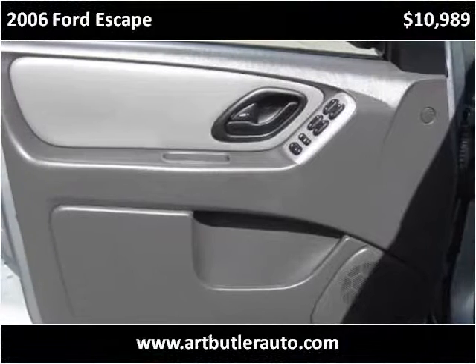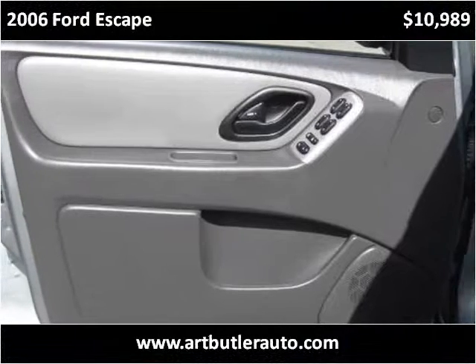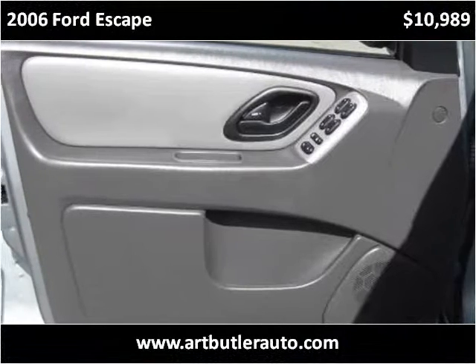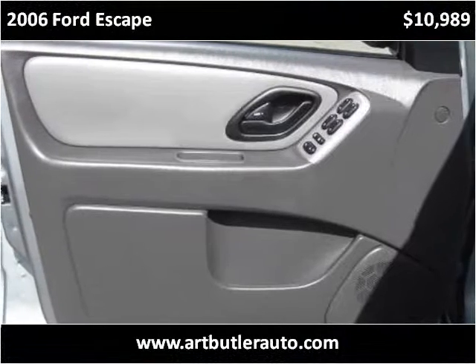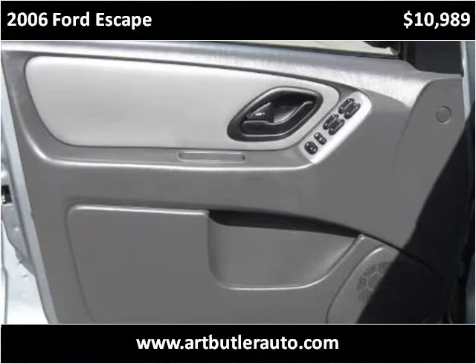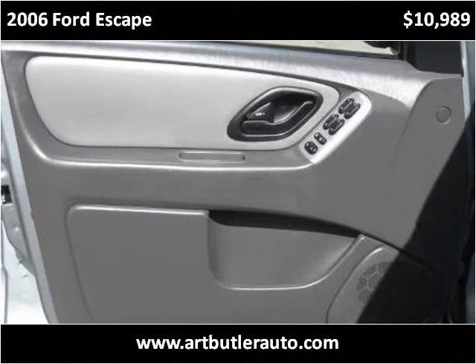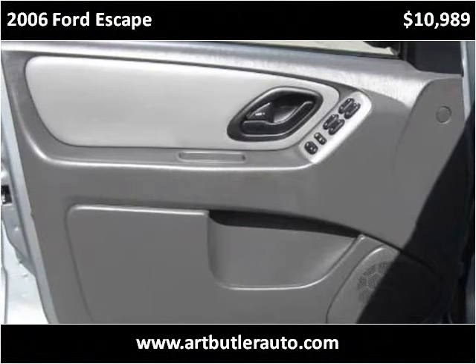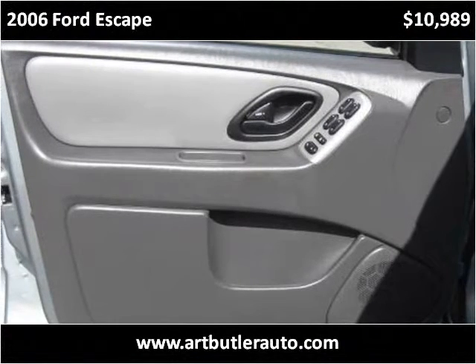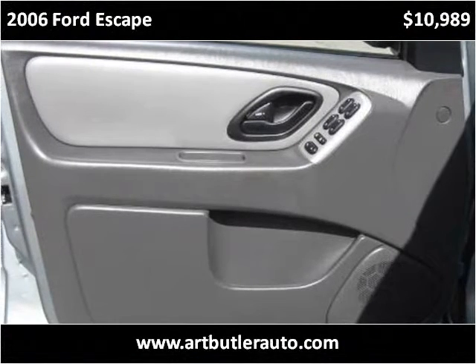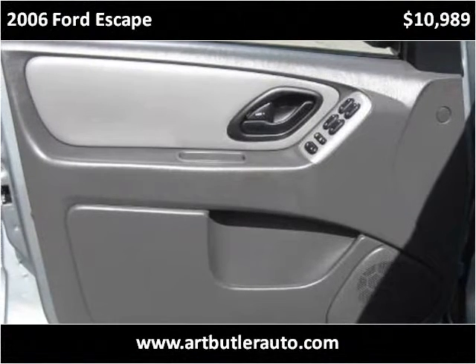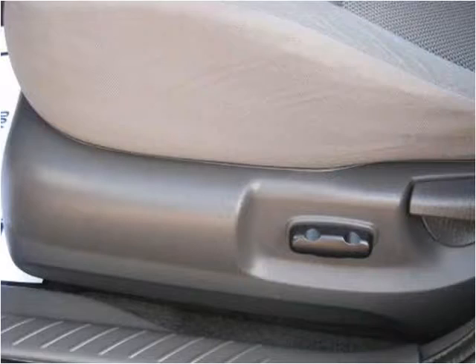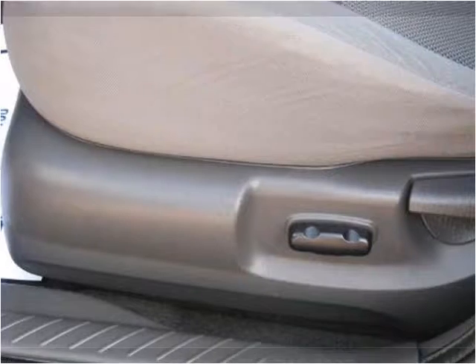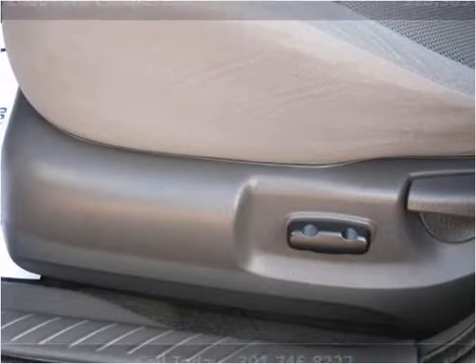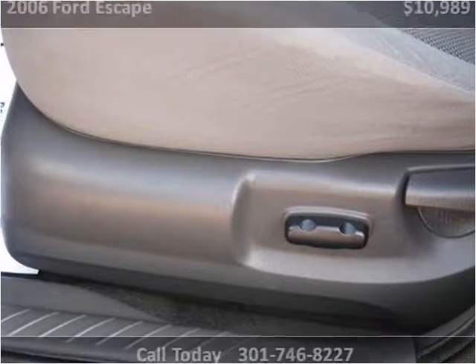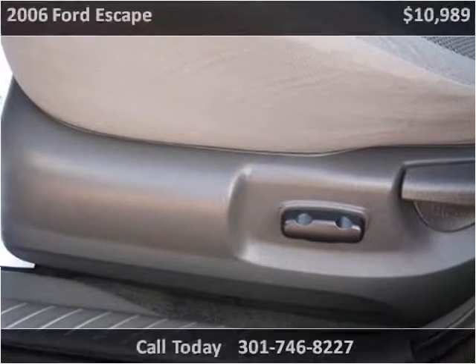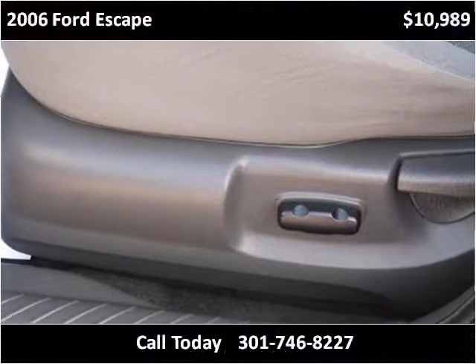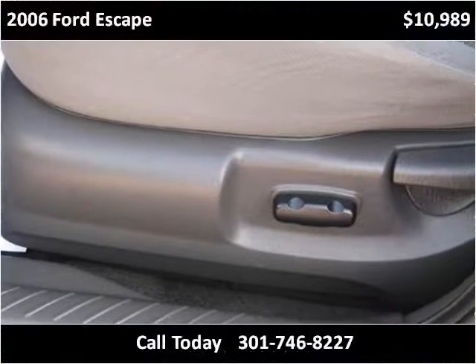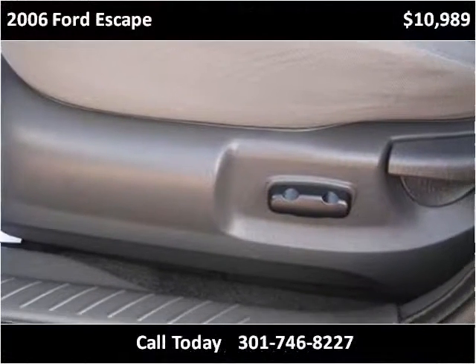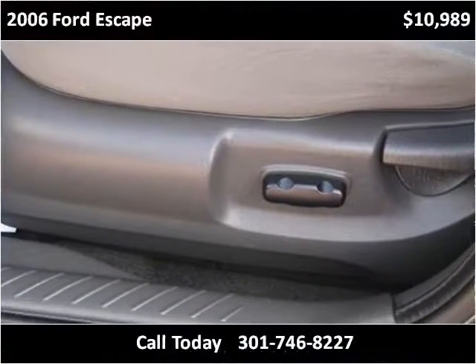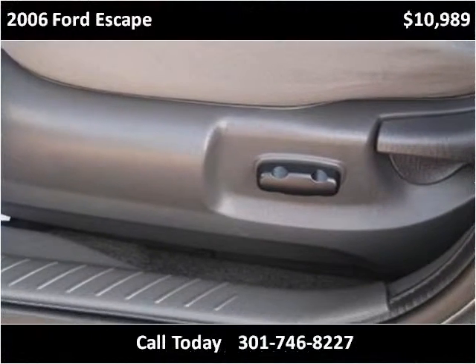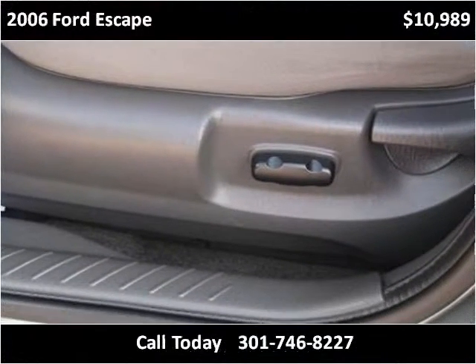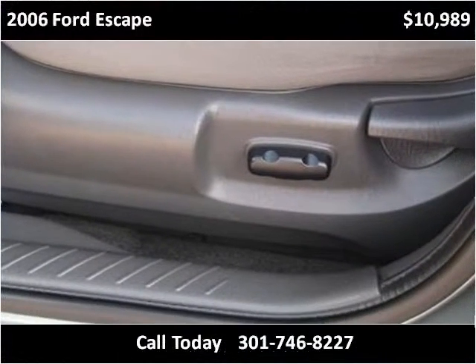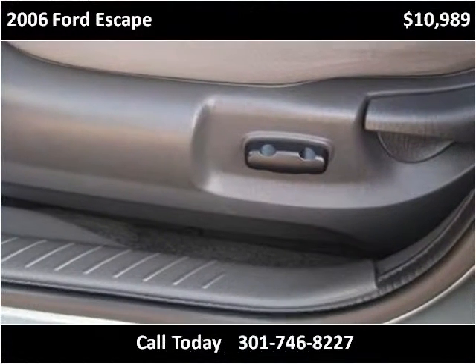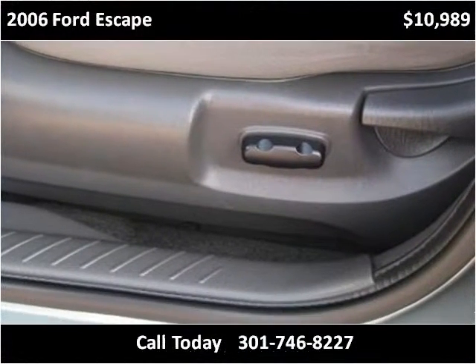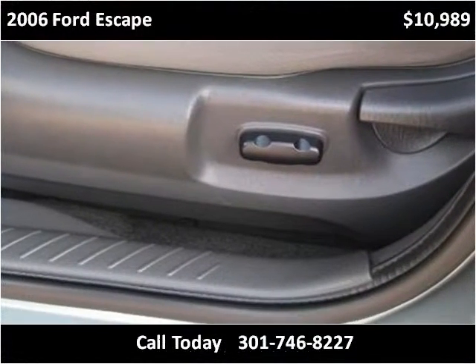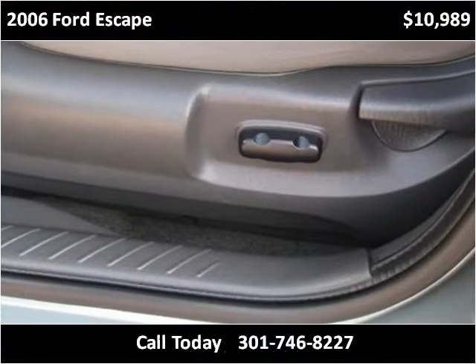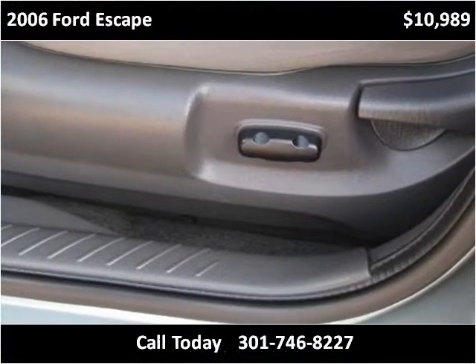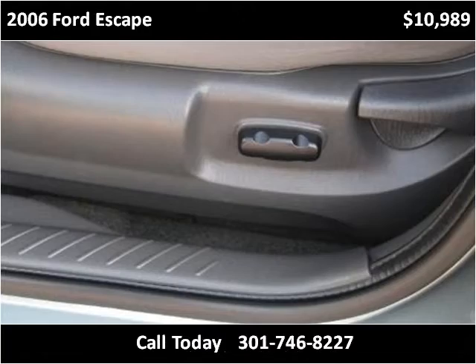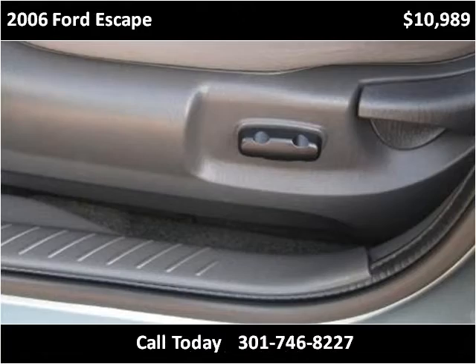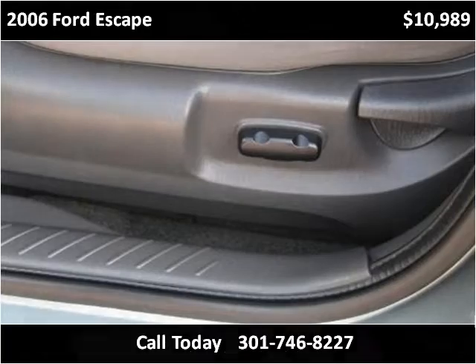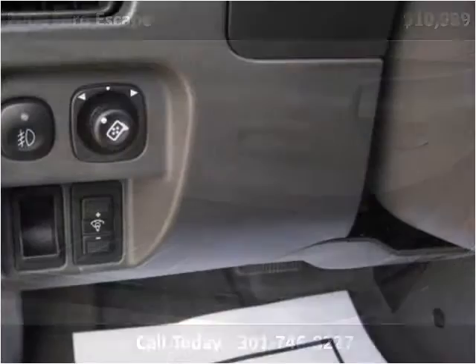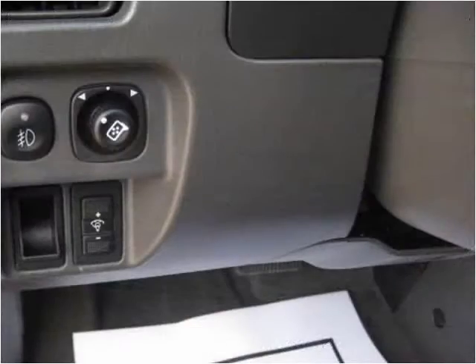It is heavy, but it's a great time running.